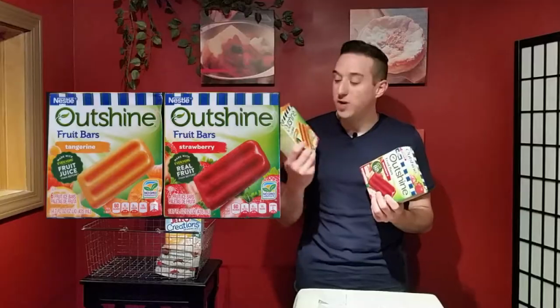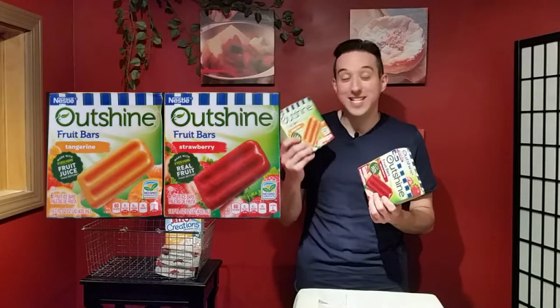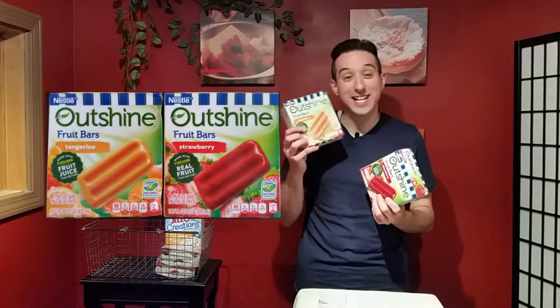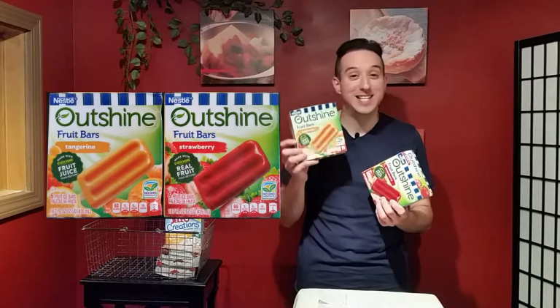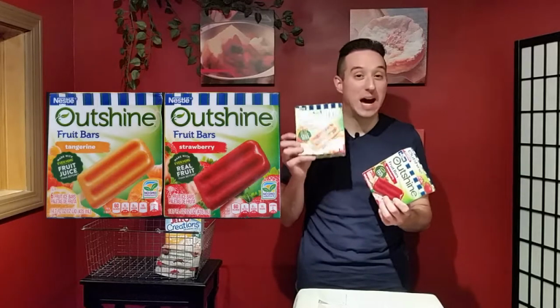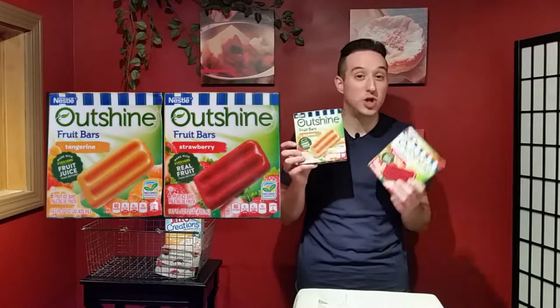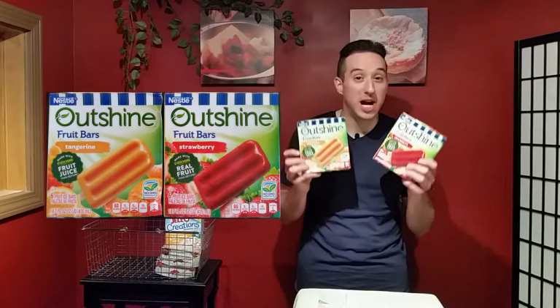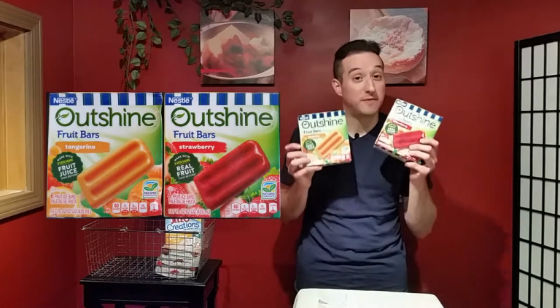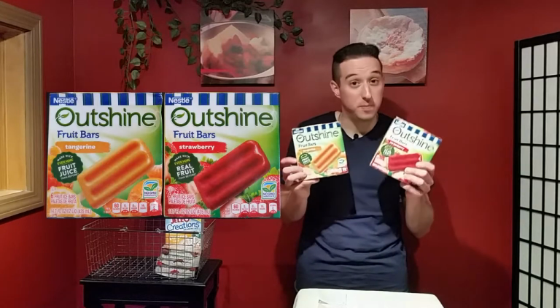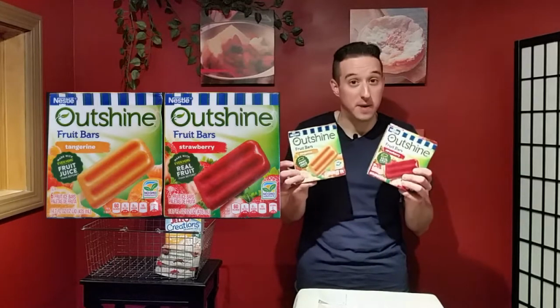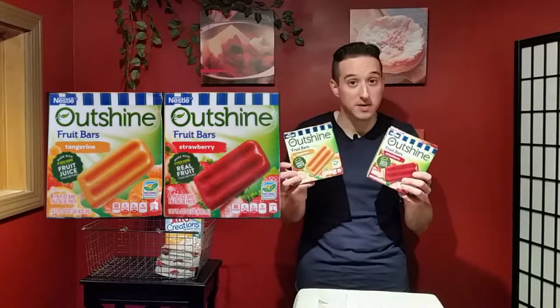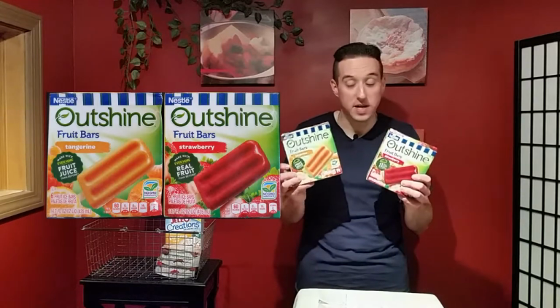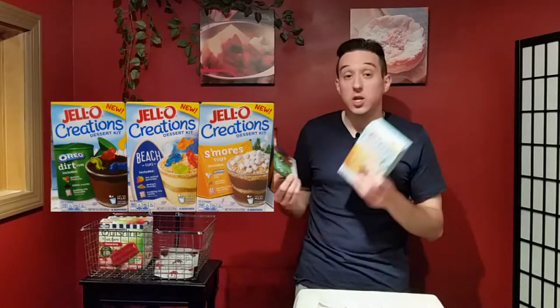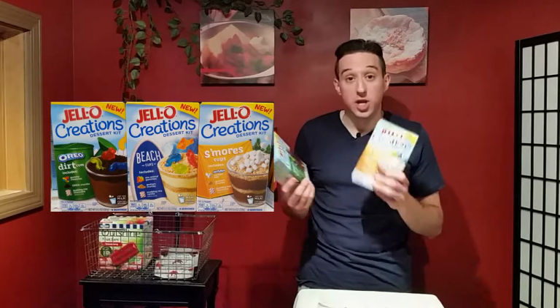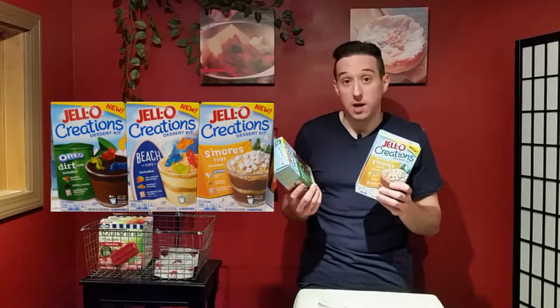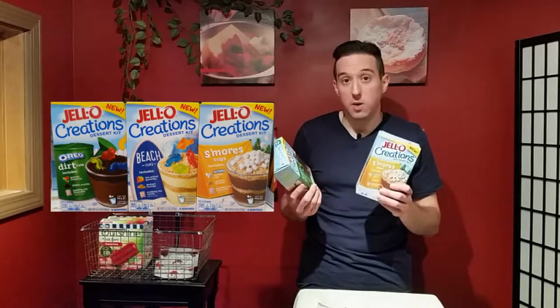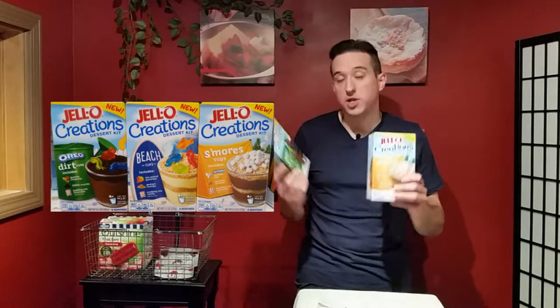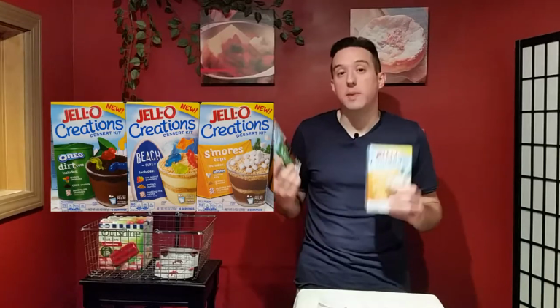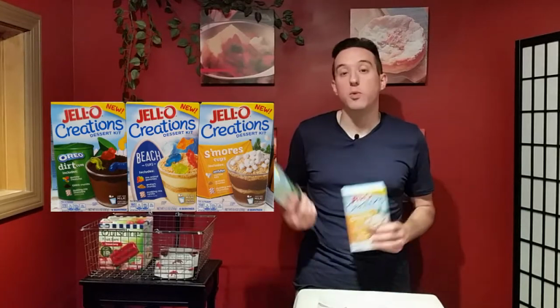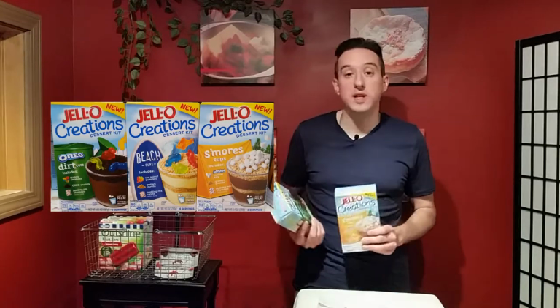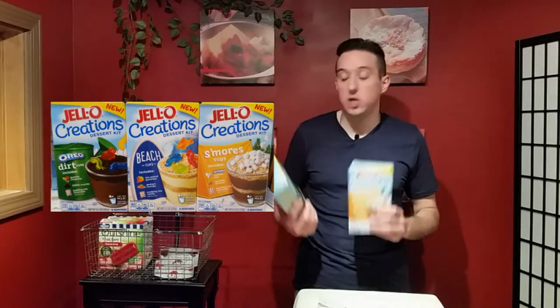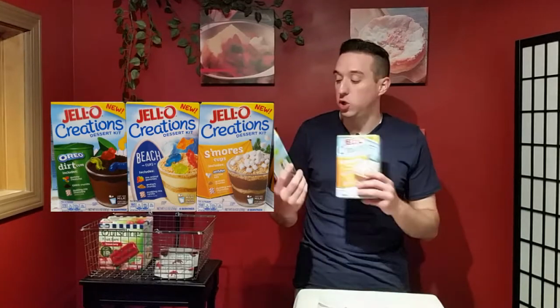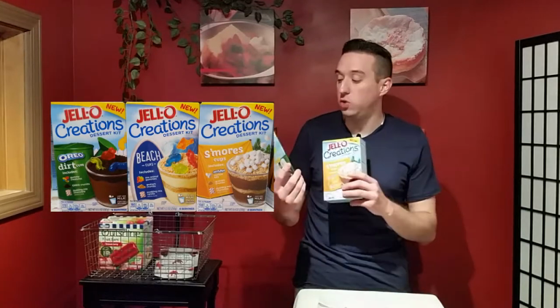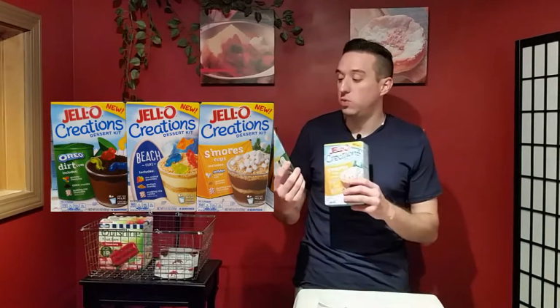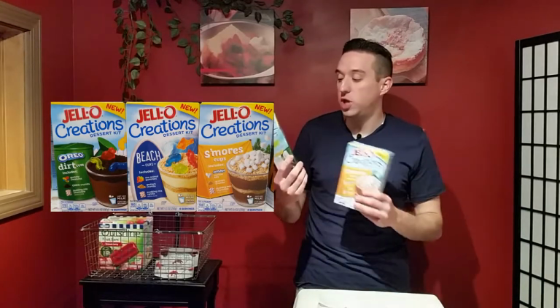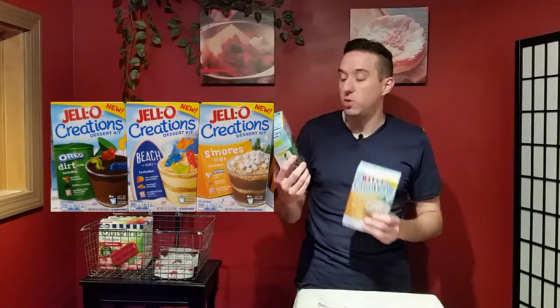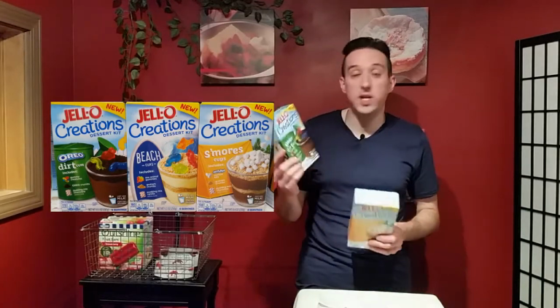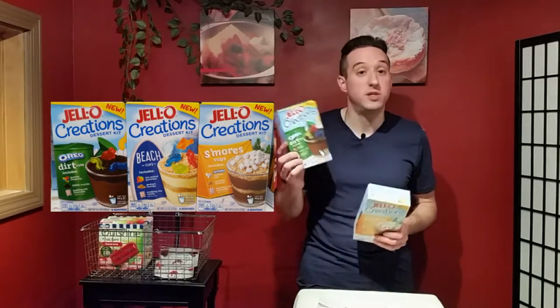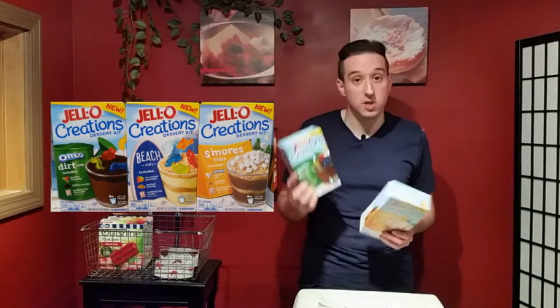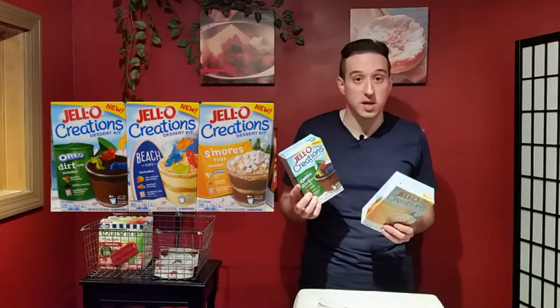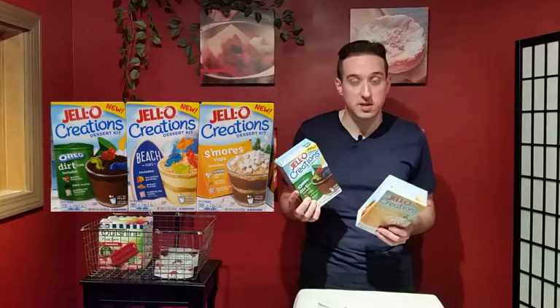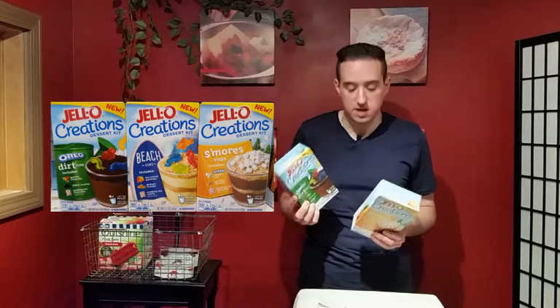I've tried these Nestle Outshined fruit bars. Jell-O has just come up with these new Jell-O Creations dessert kits.